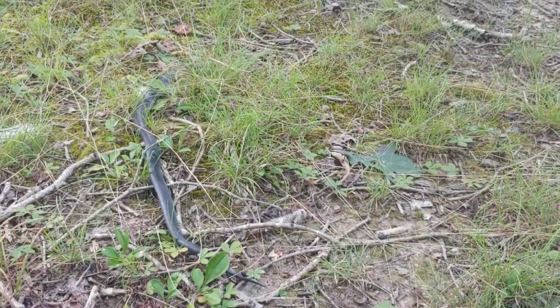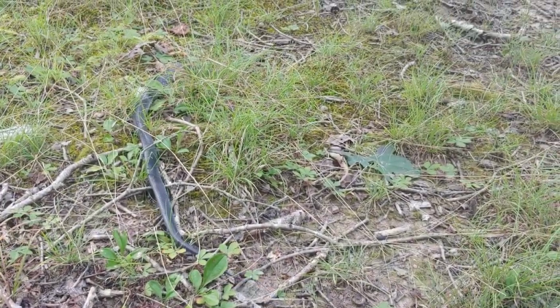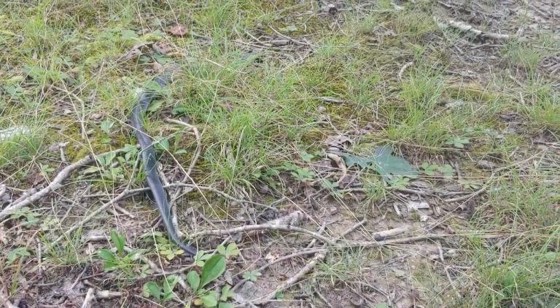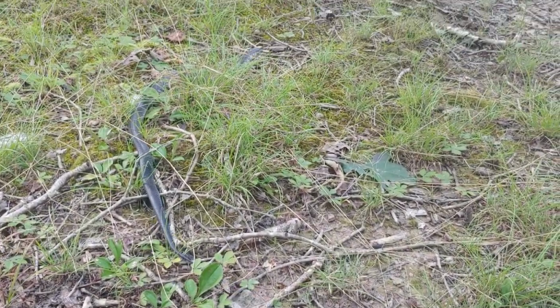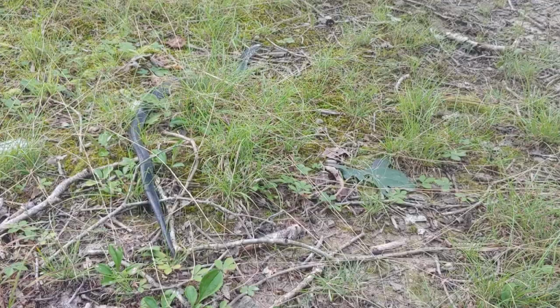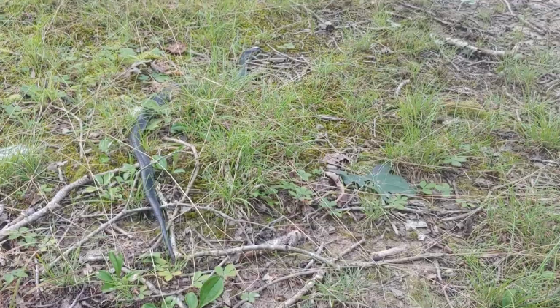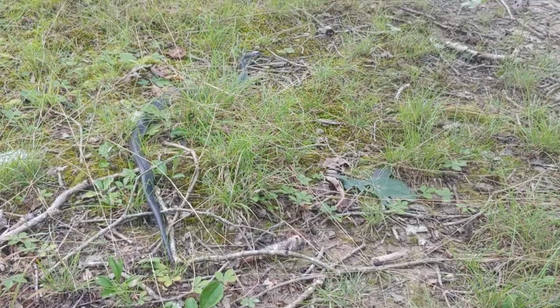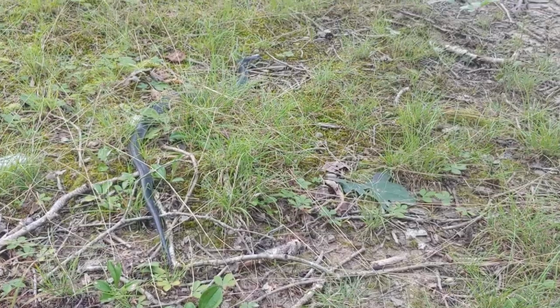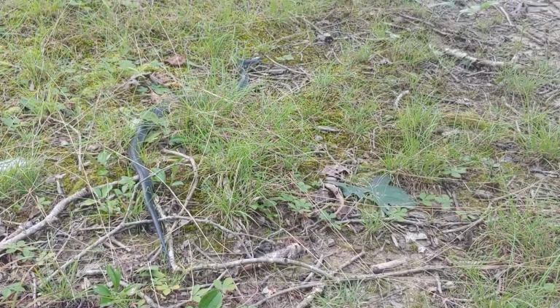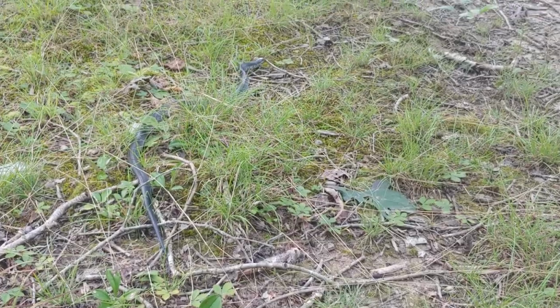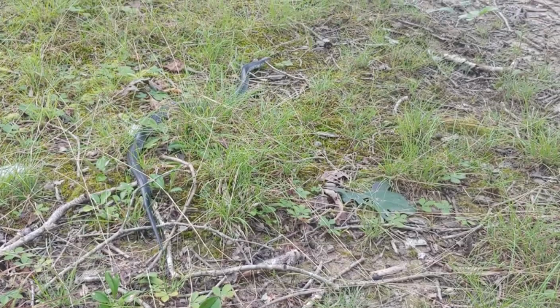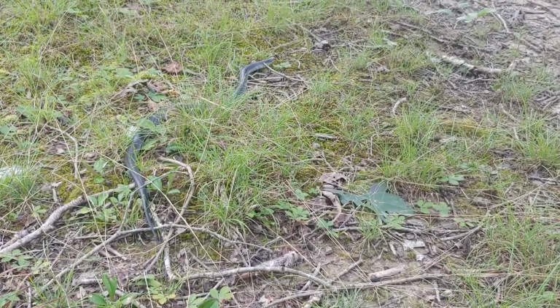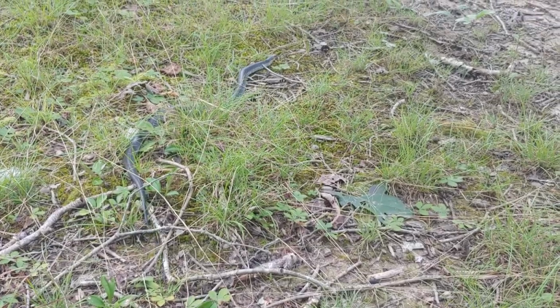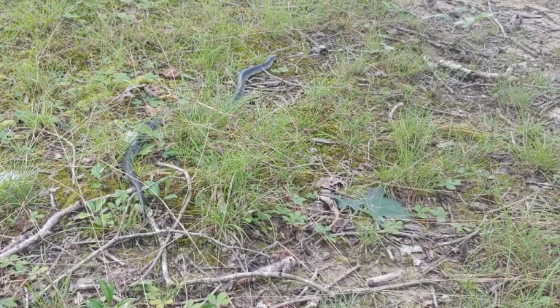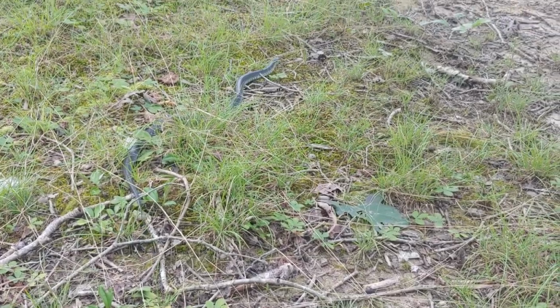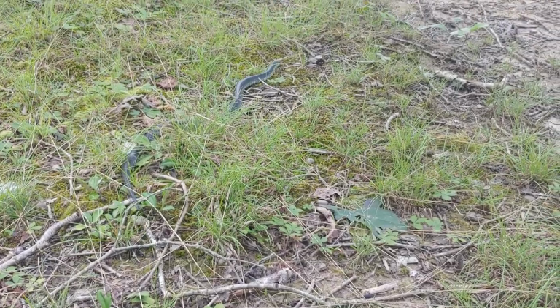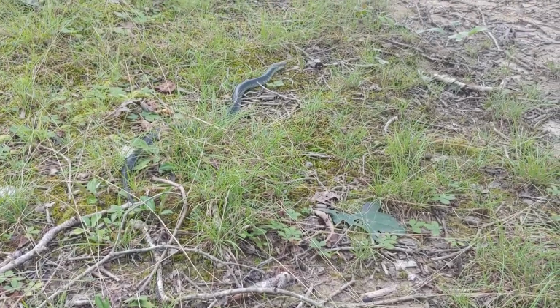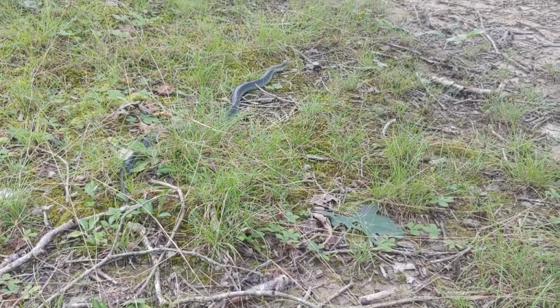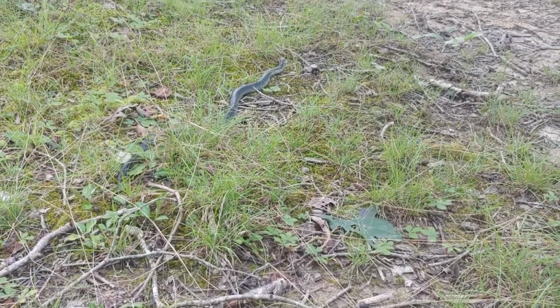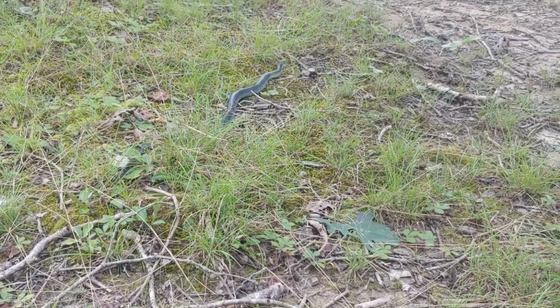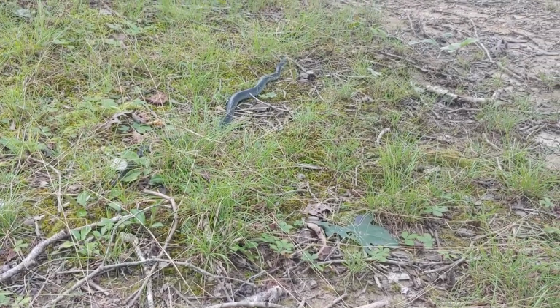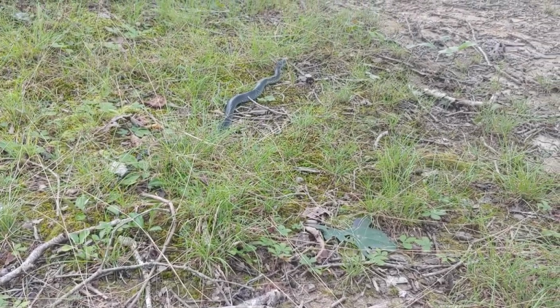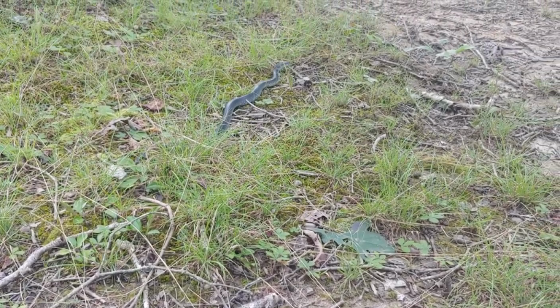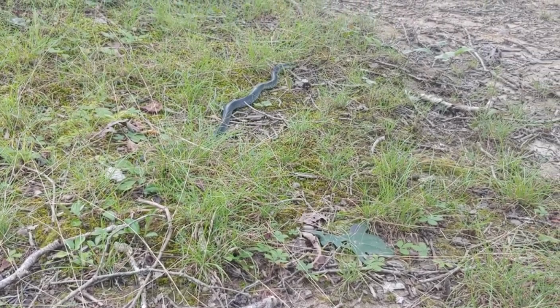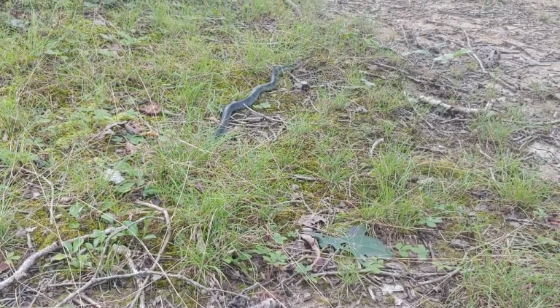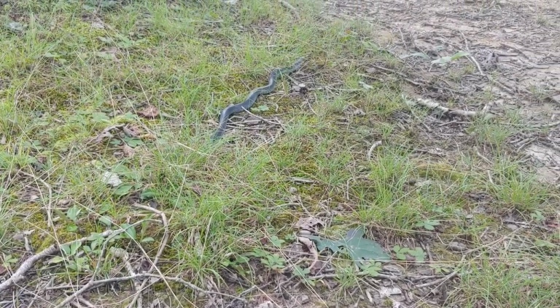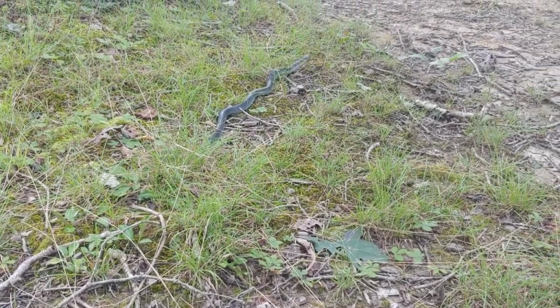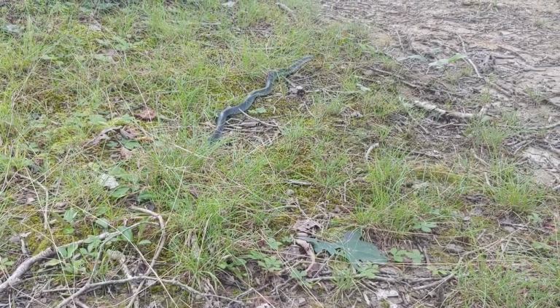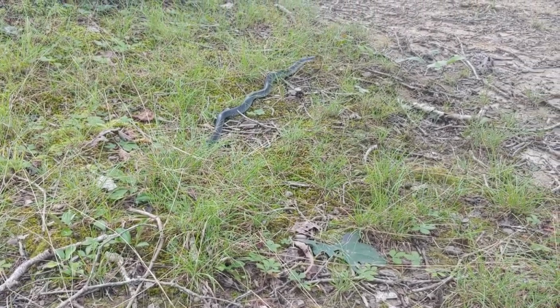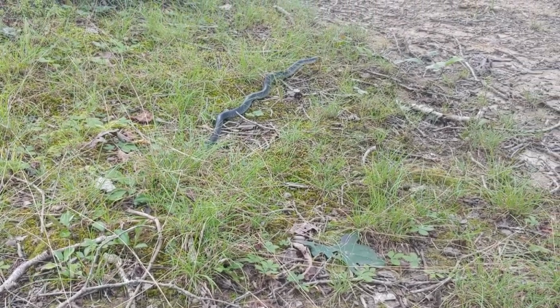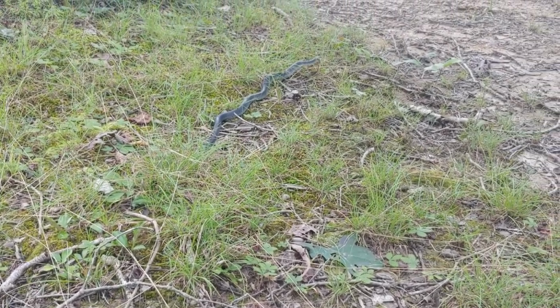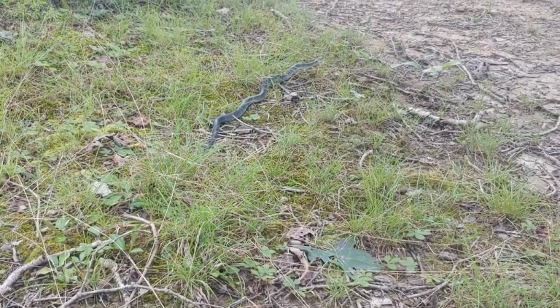Let him go ahead and crawl back to the cover now. Sure would like to see that one after it sheds — looks like it's going to be a really nice snake.